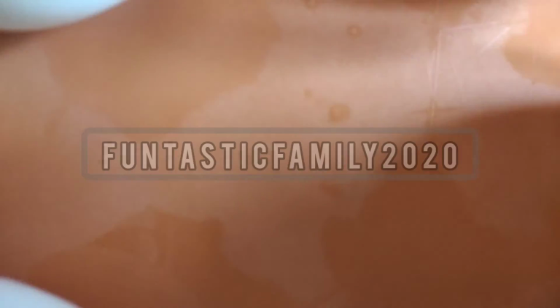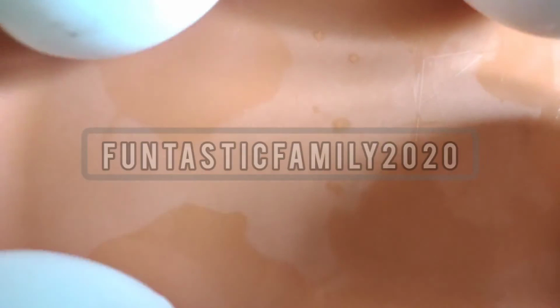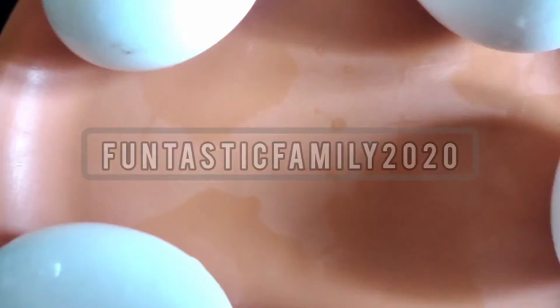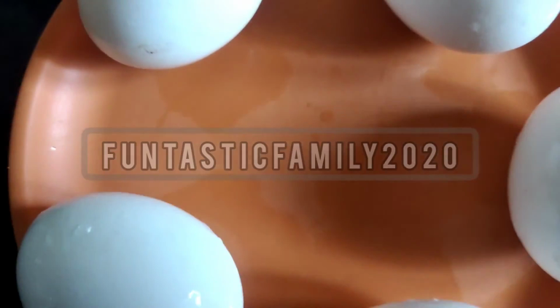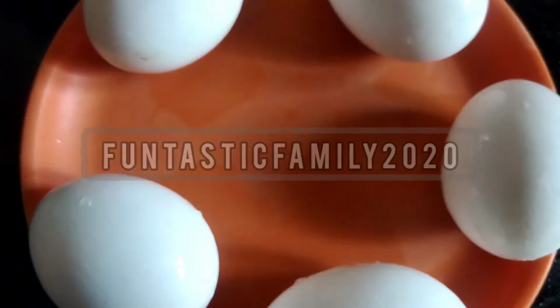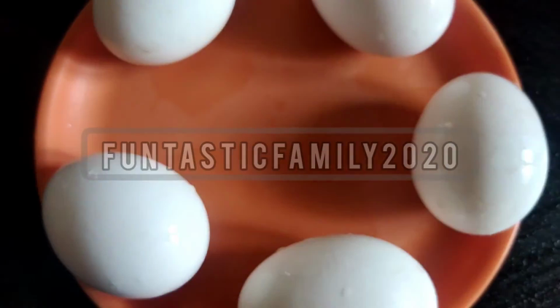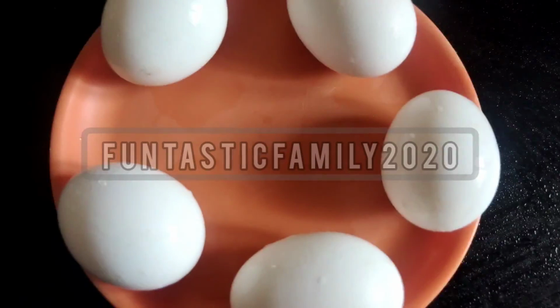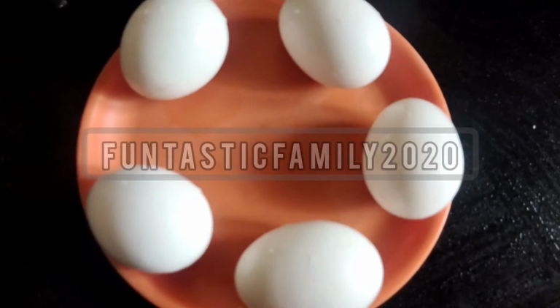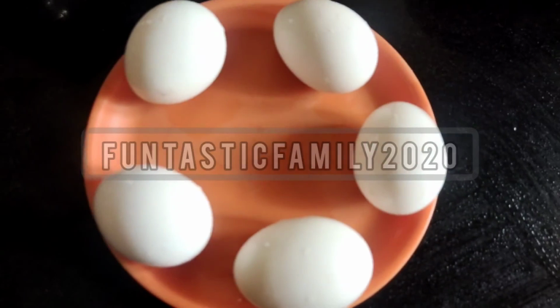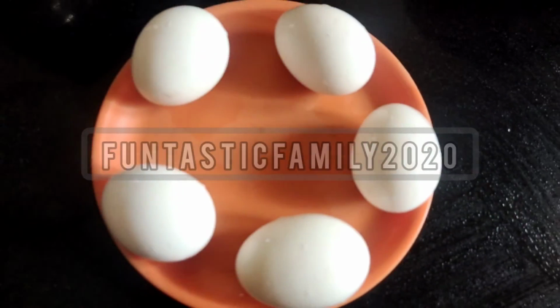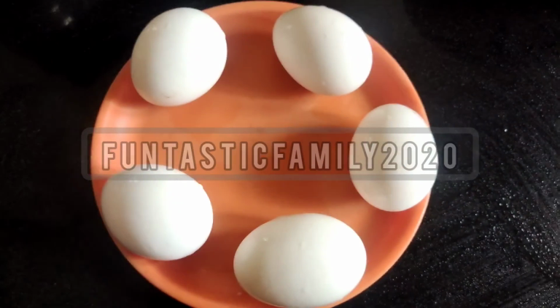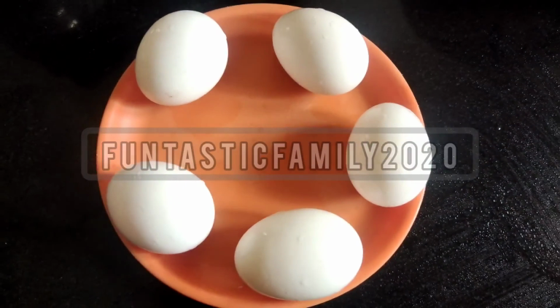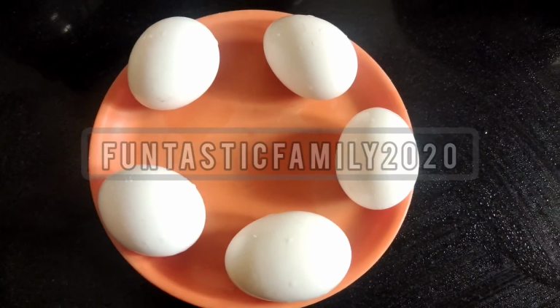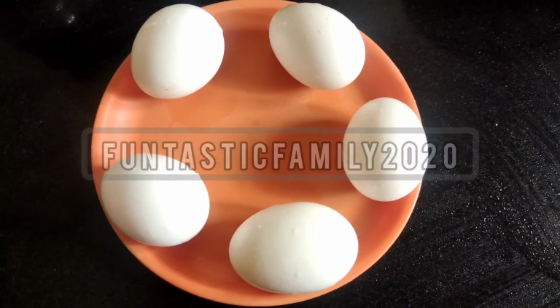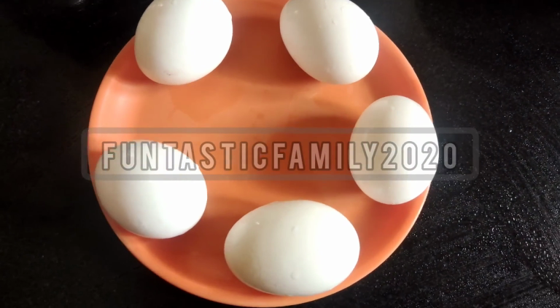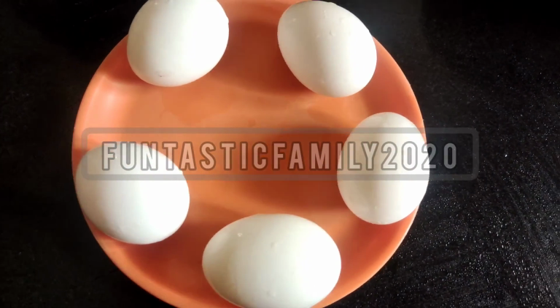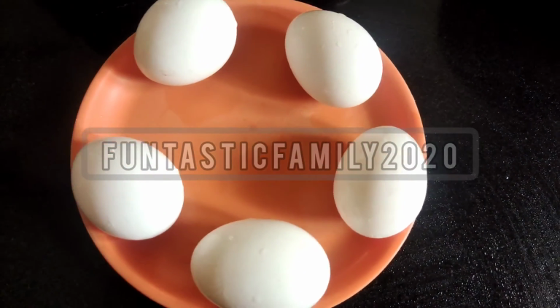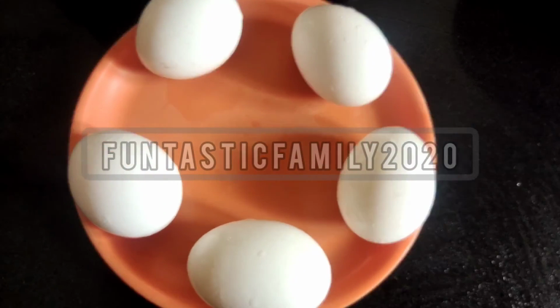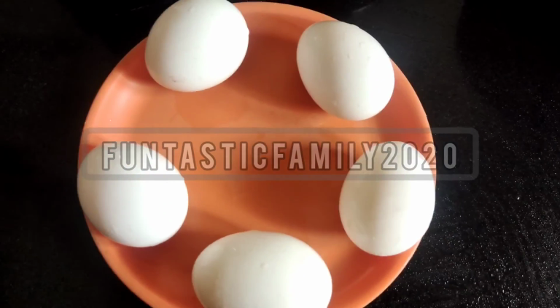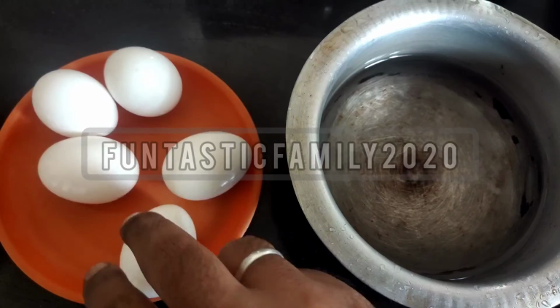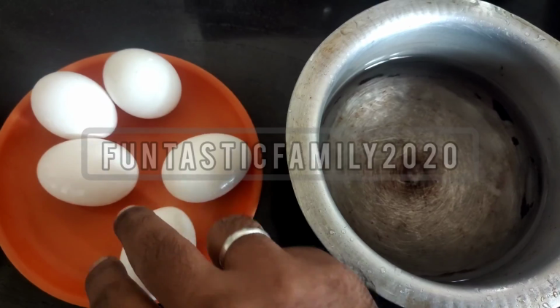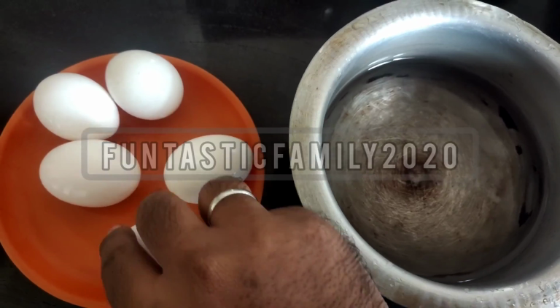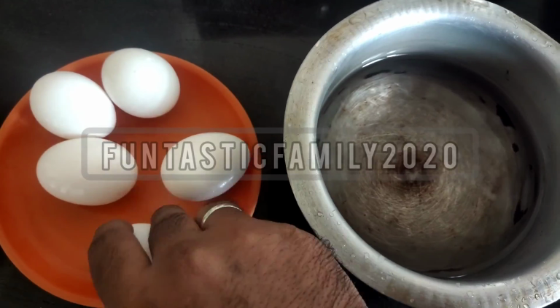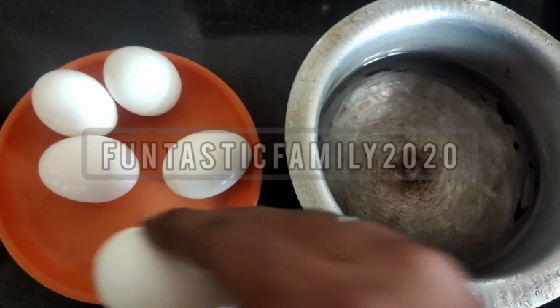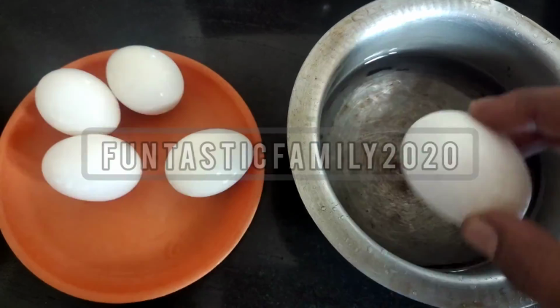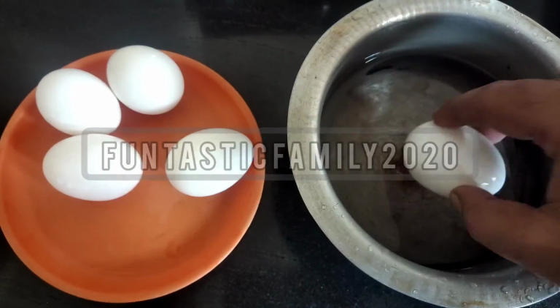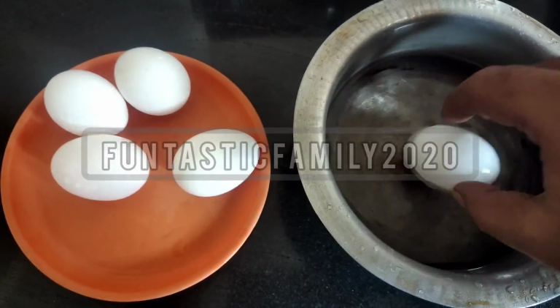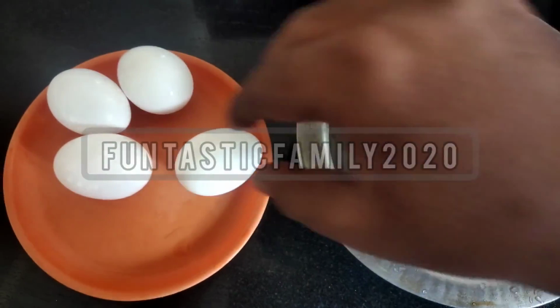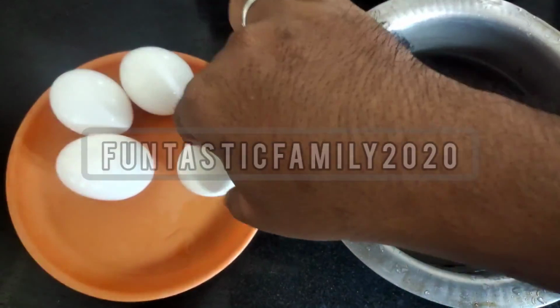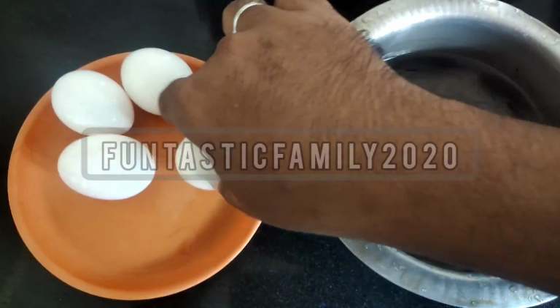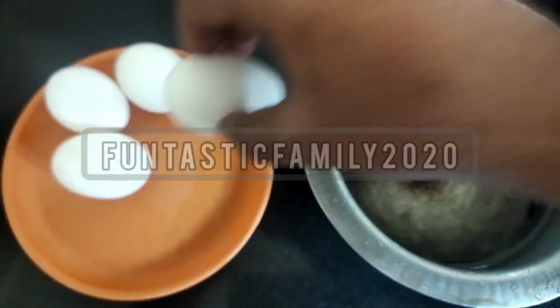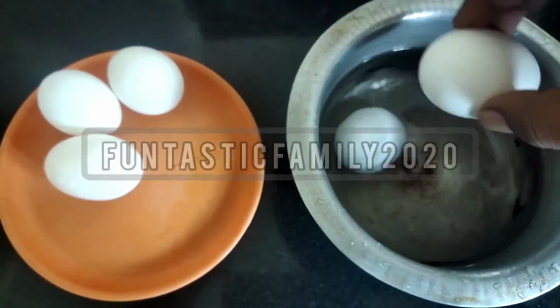Hi, Hello, Namaskara. I am Preeti Avikshikar. Welcome to my Fantastic Family 2020 channel.